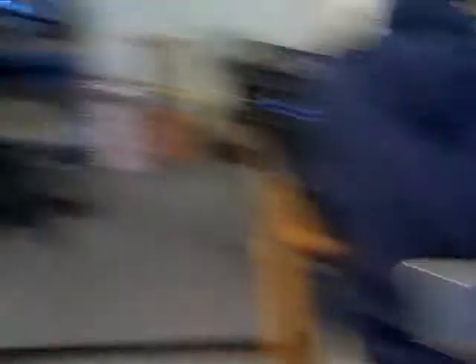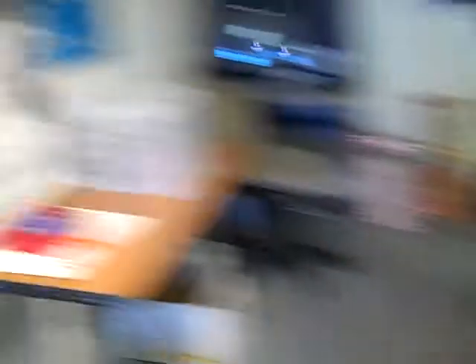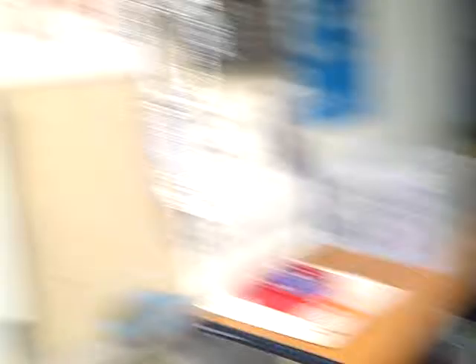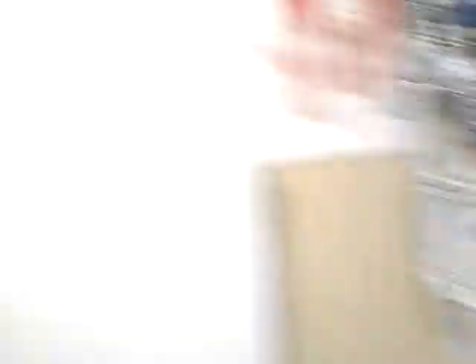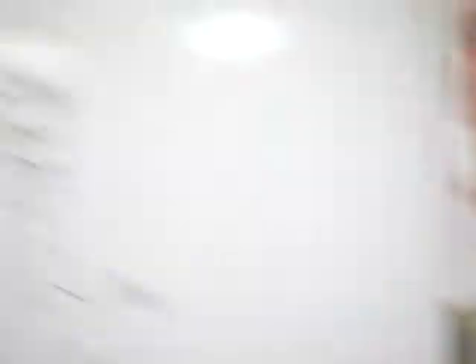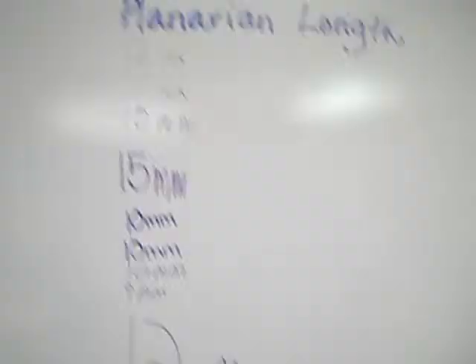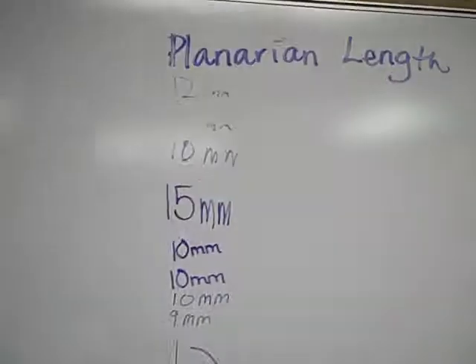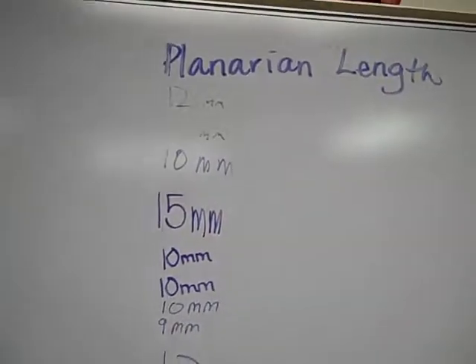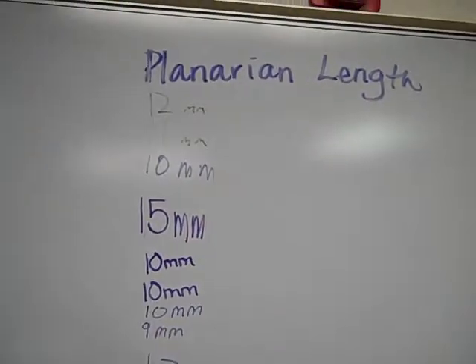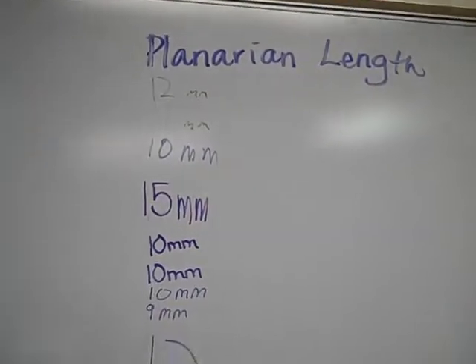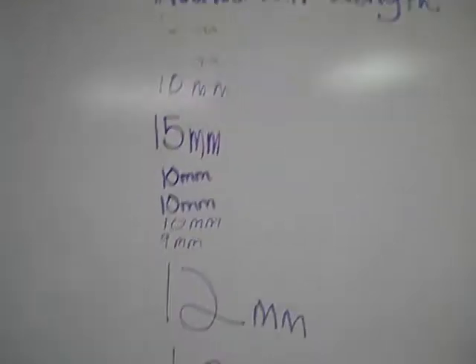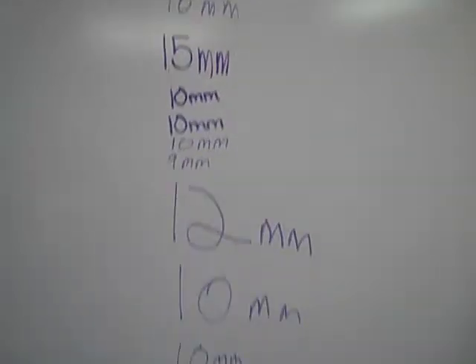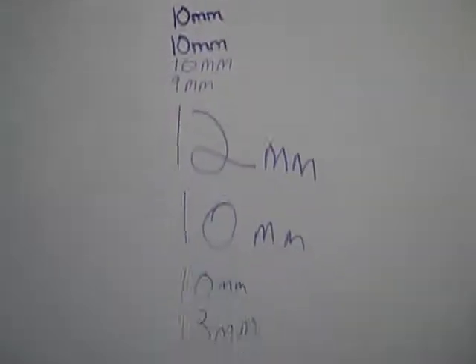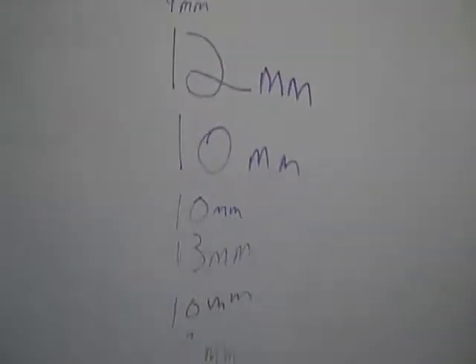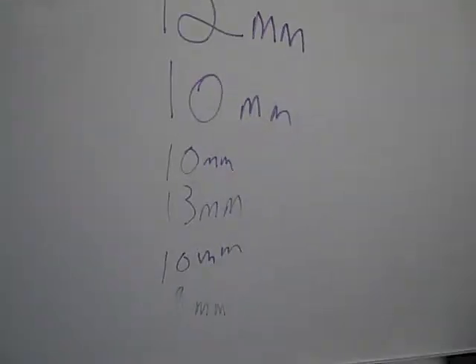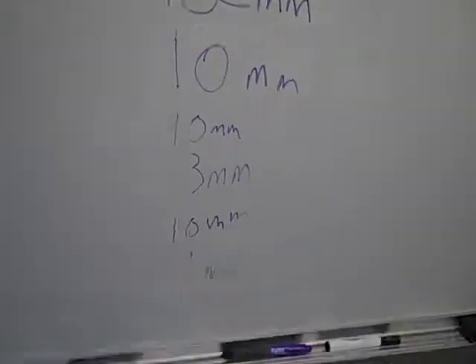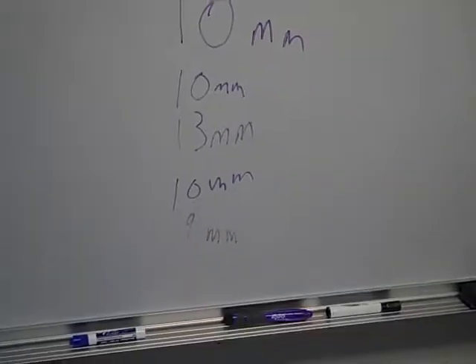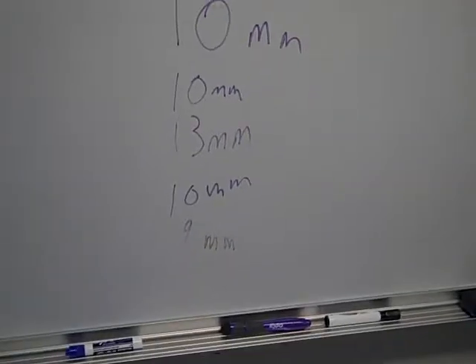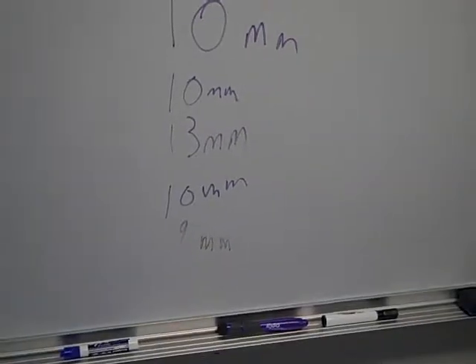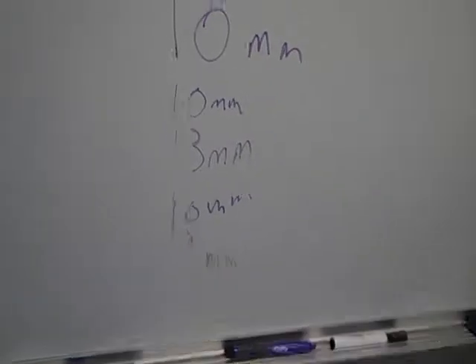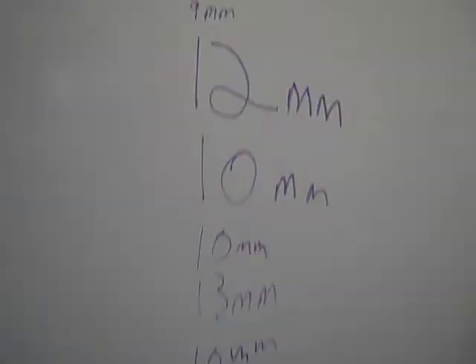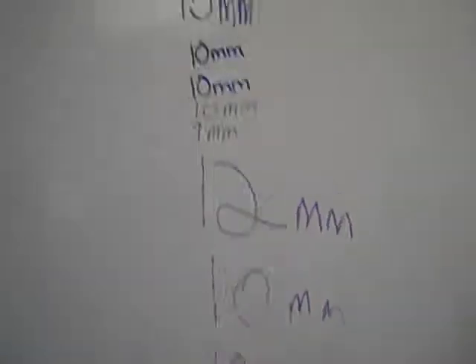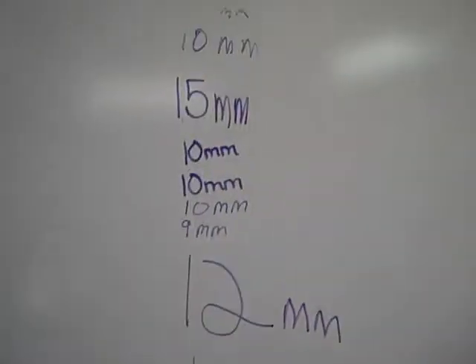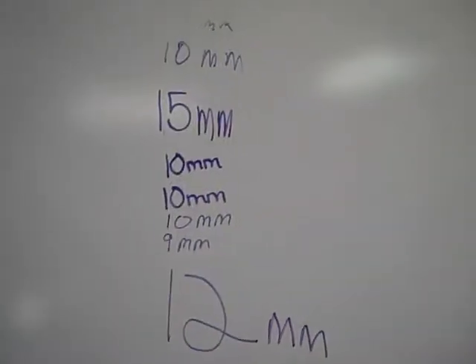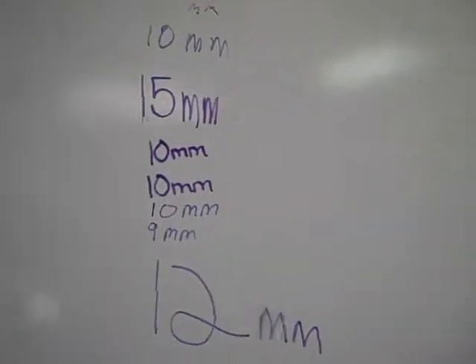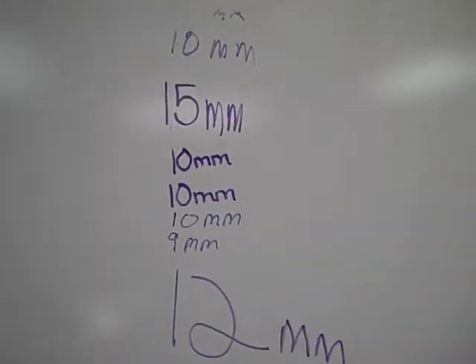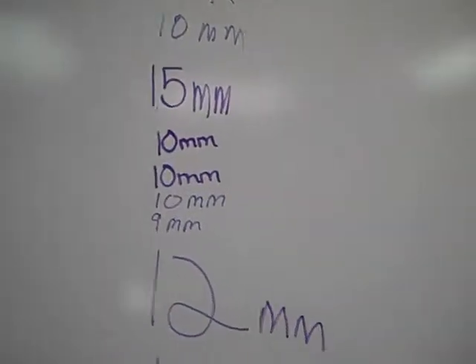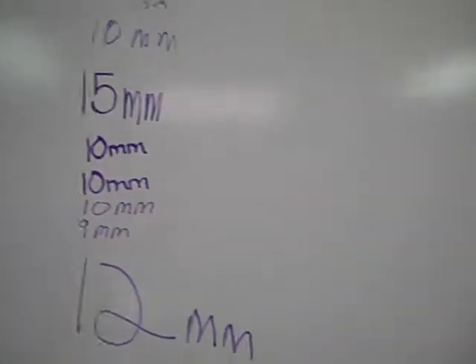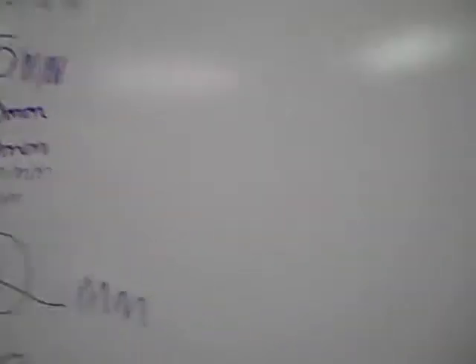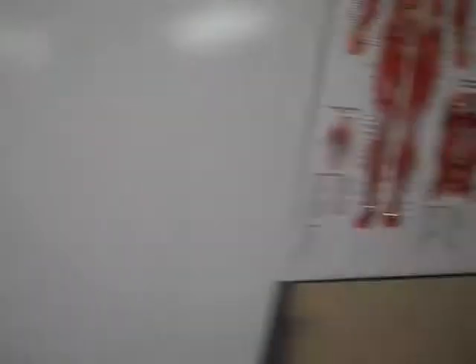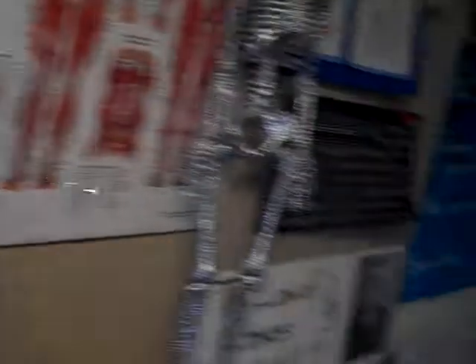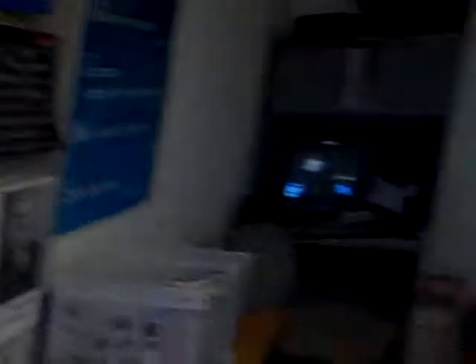This is our average of planarian lengths. We discovered it was 10.78.